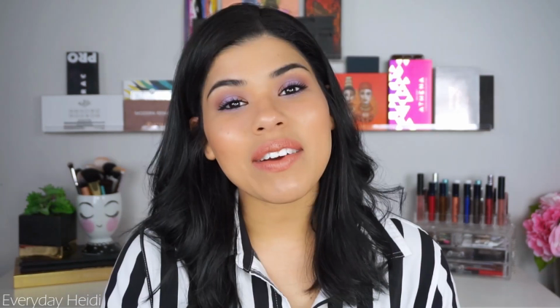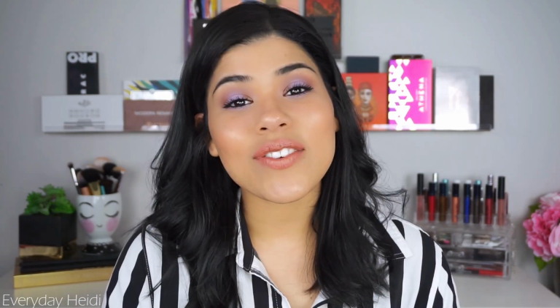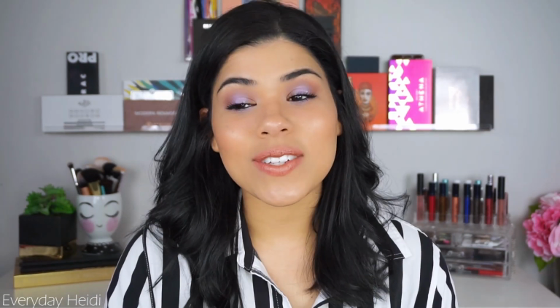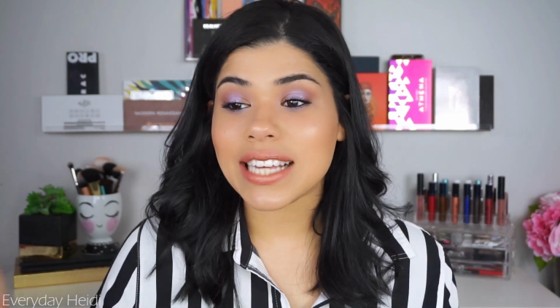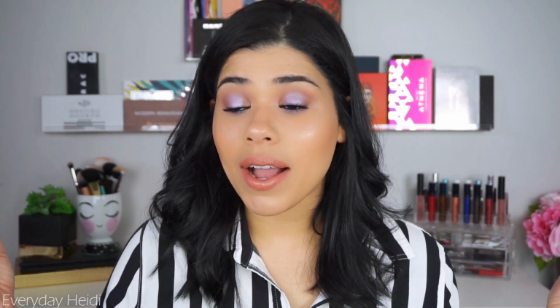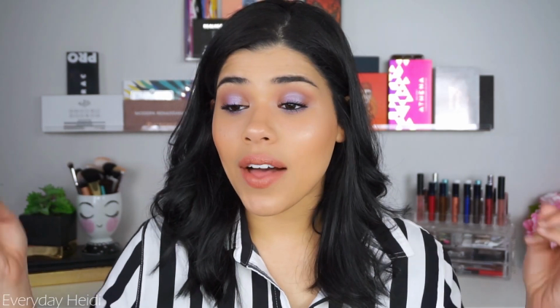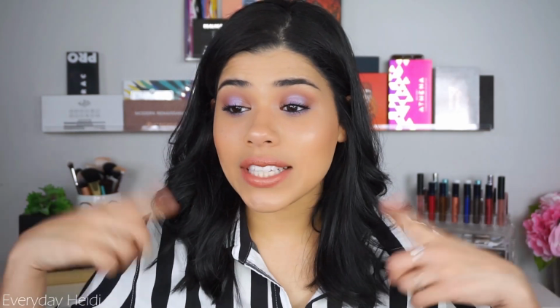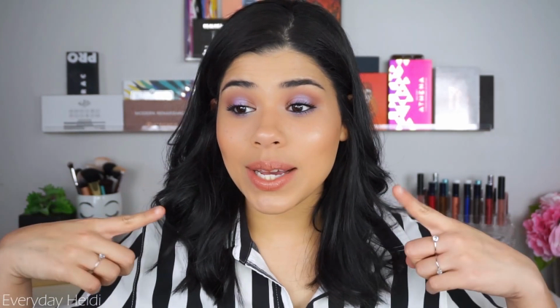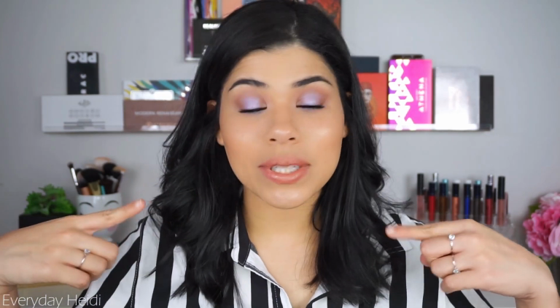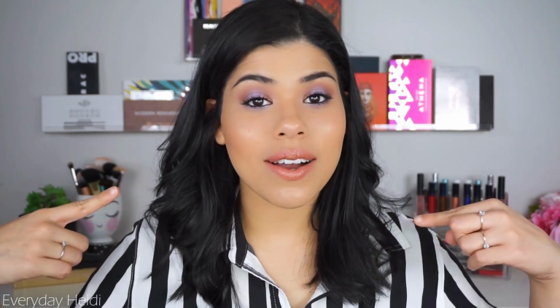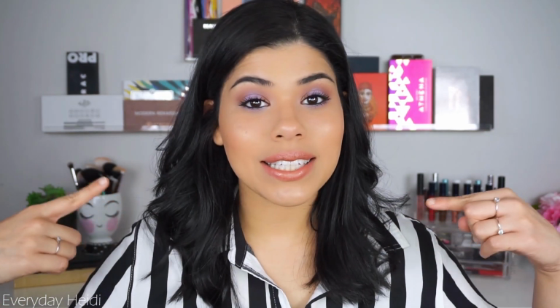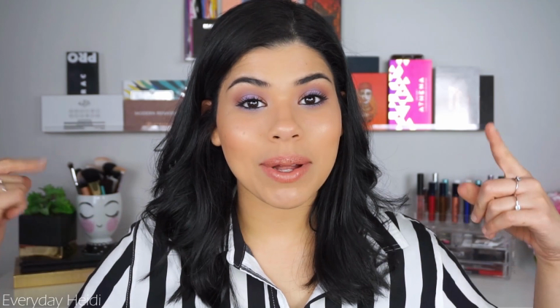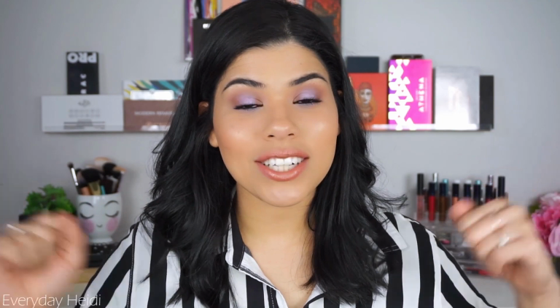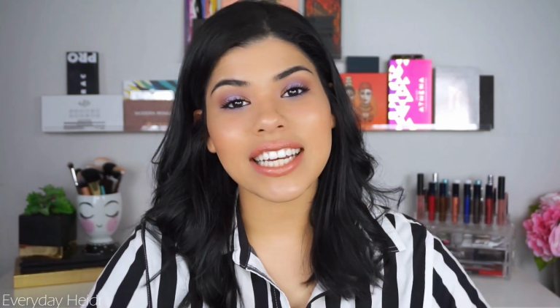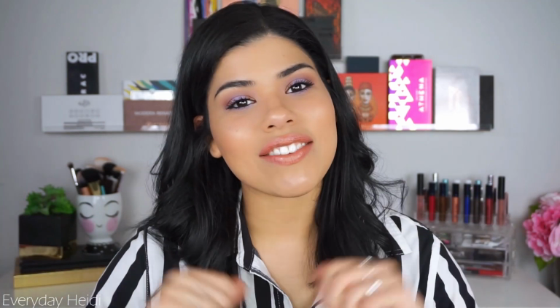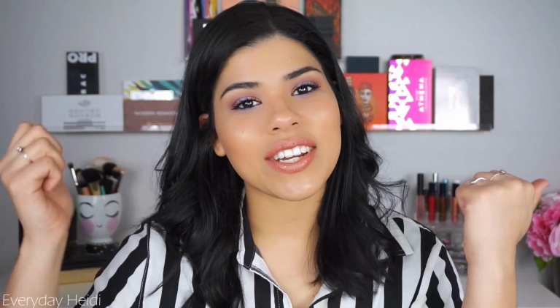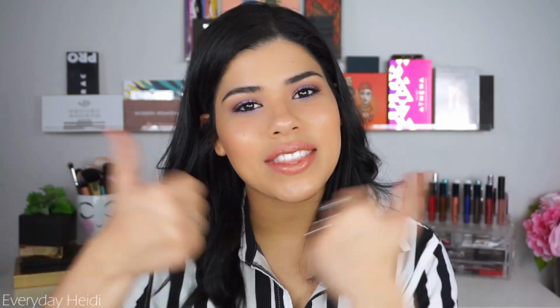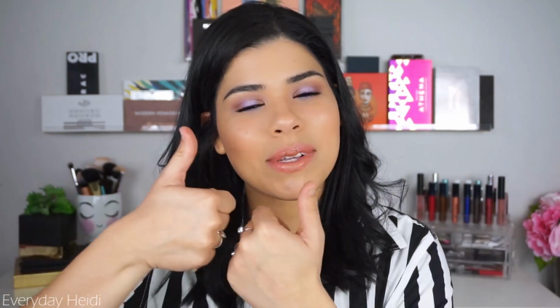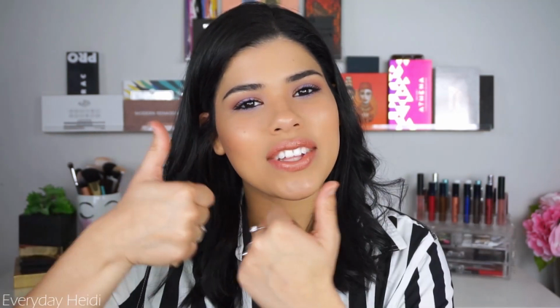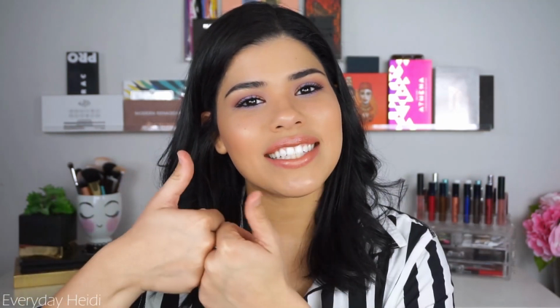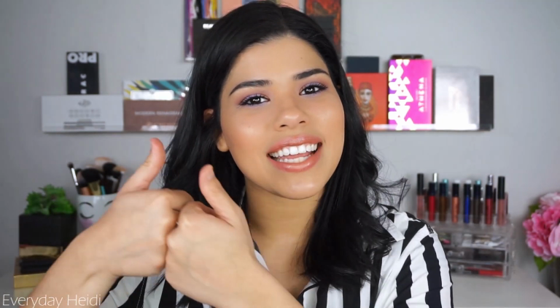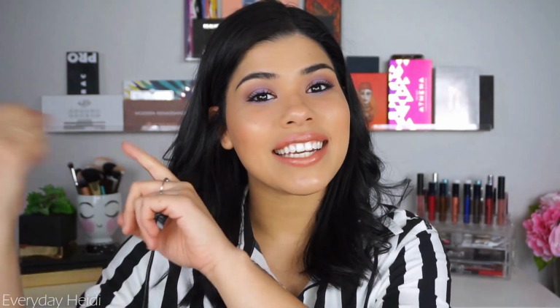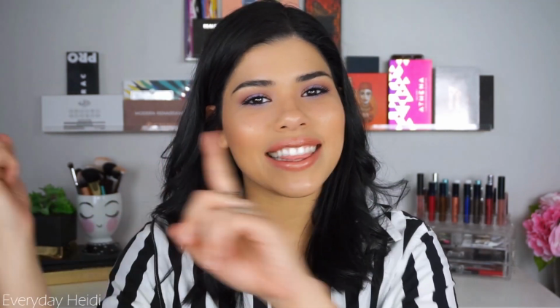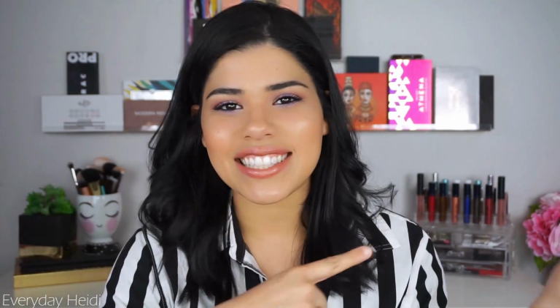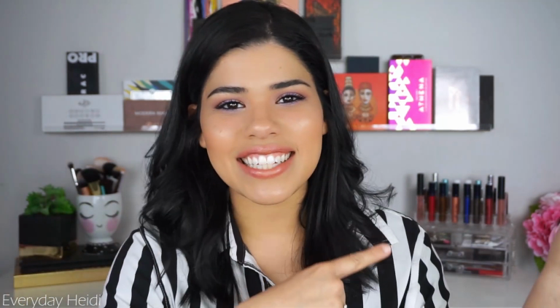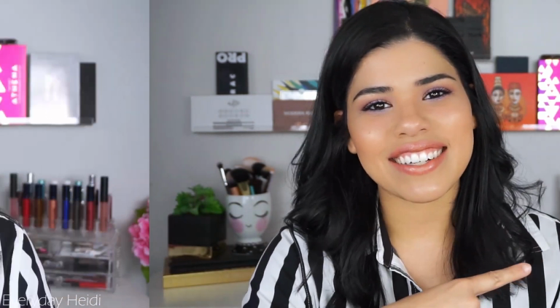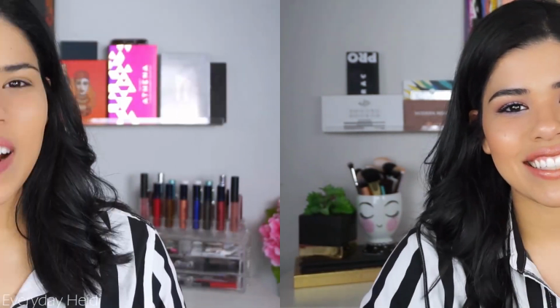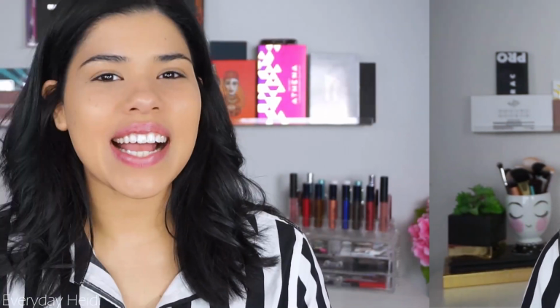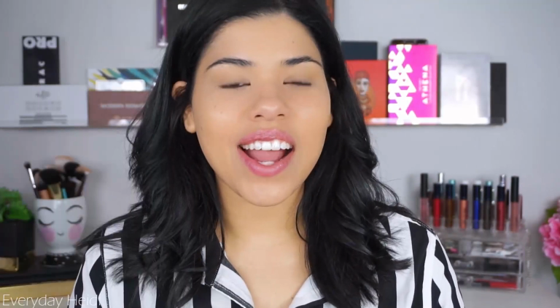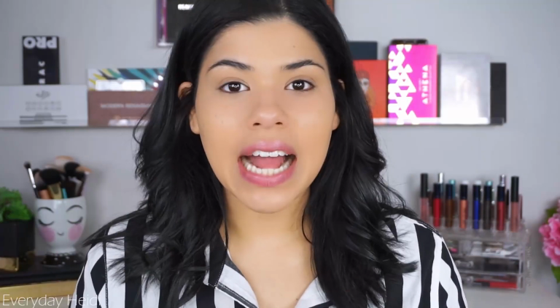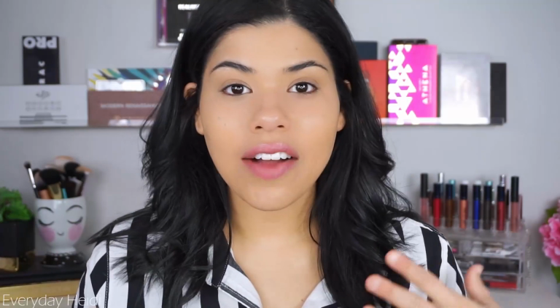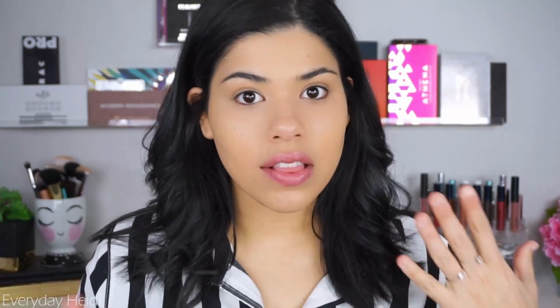If you want to see how I got this look, please keep on watching. Give this video a thumbs up if you liked it, and let's get it.